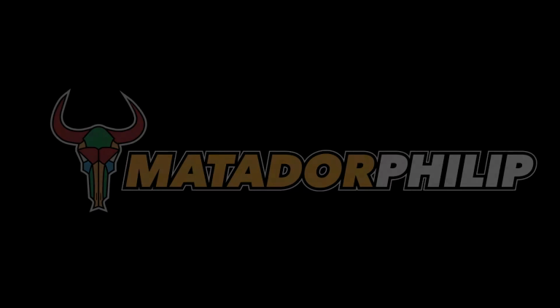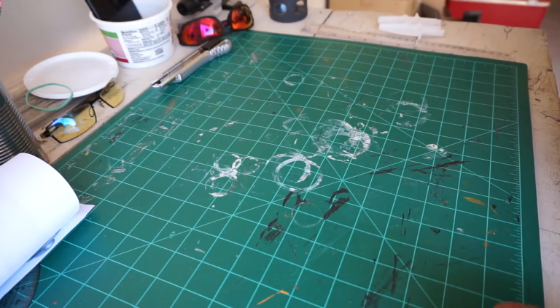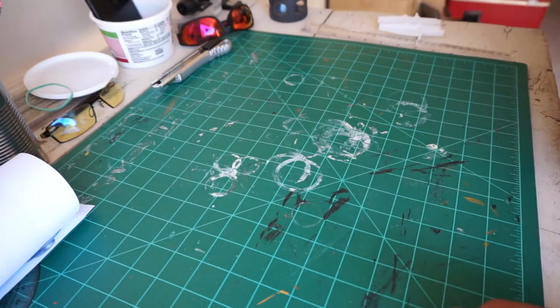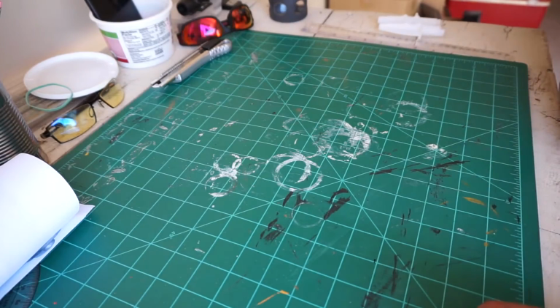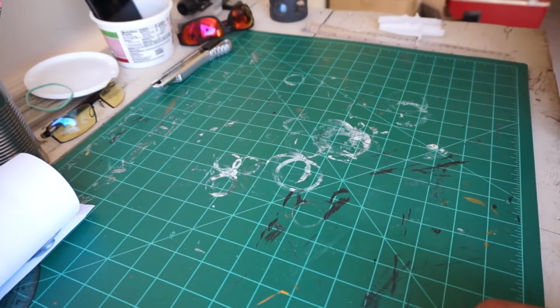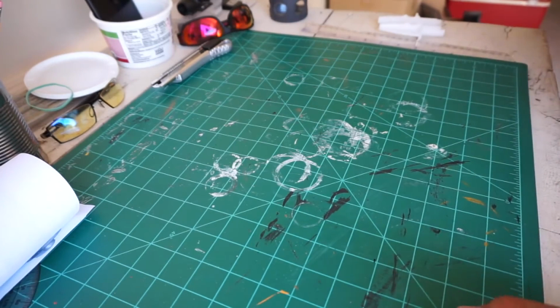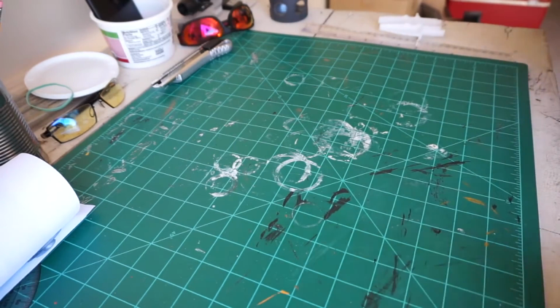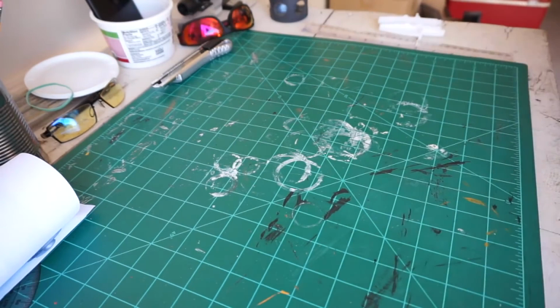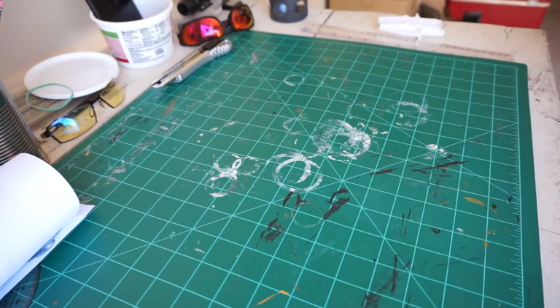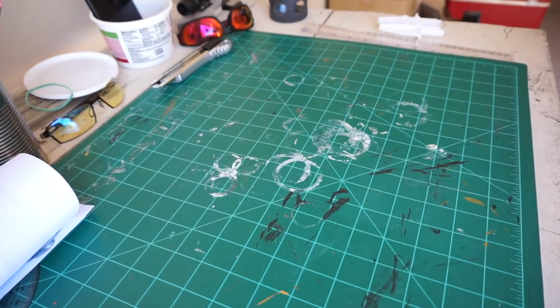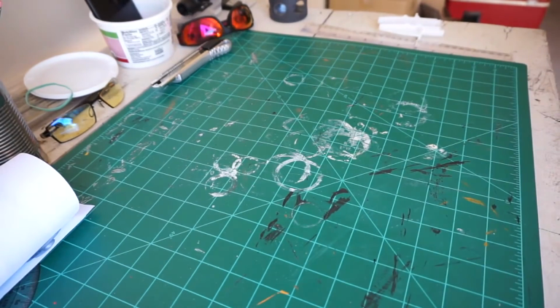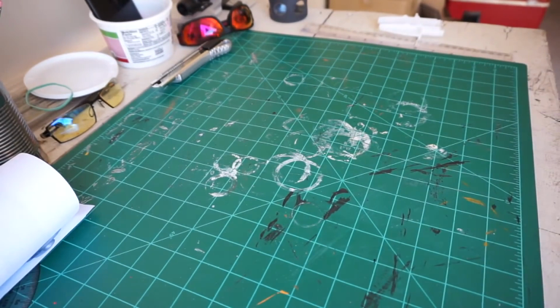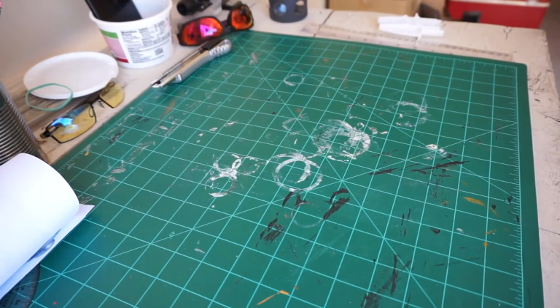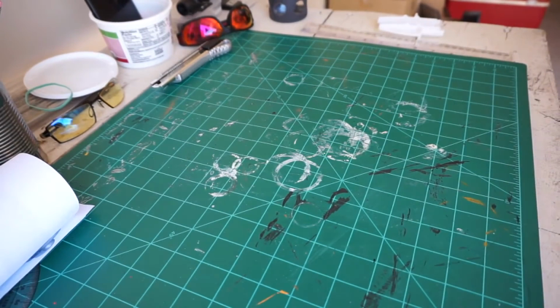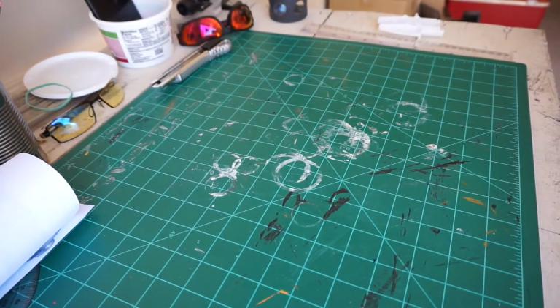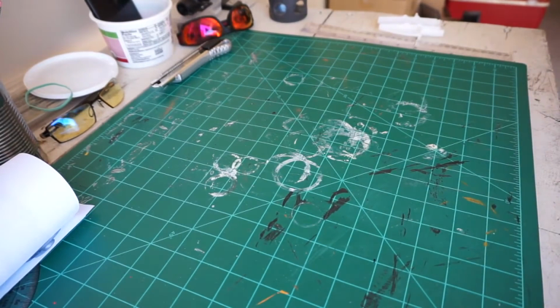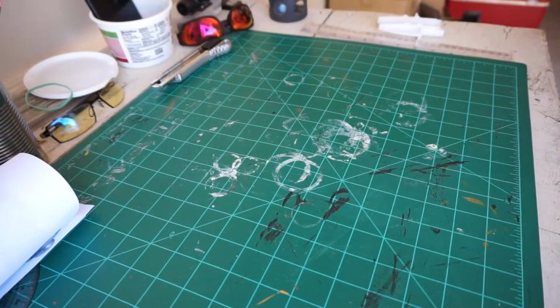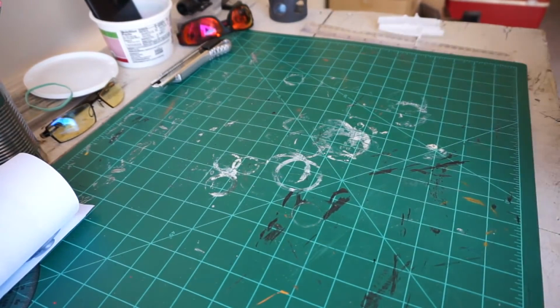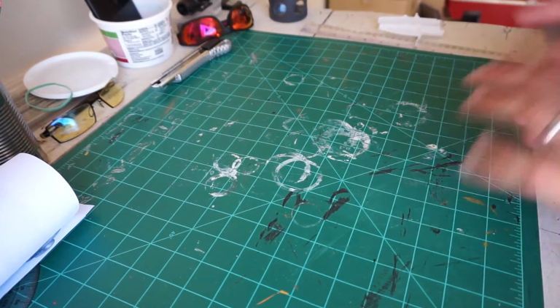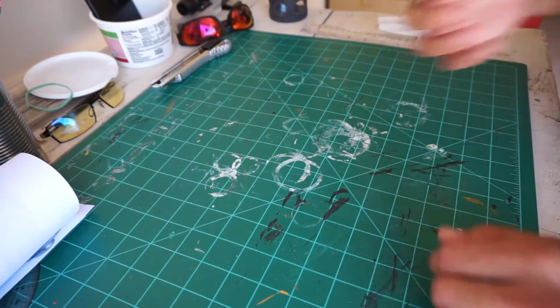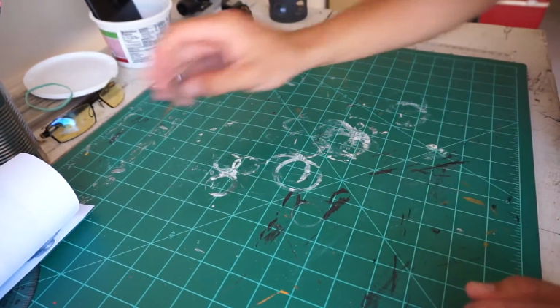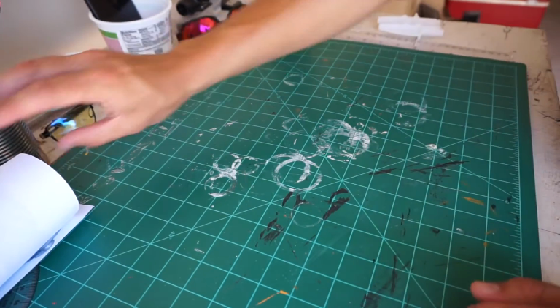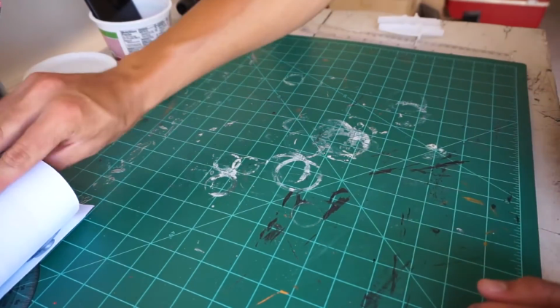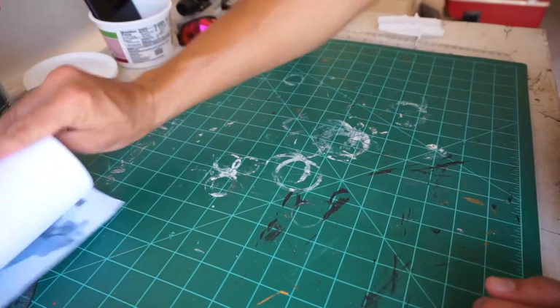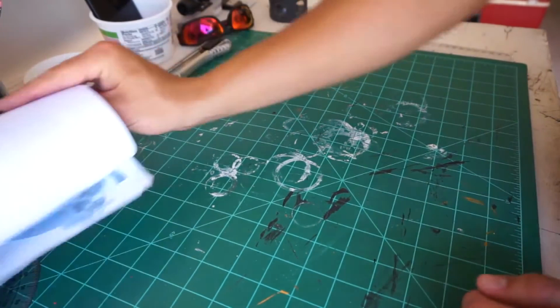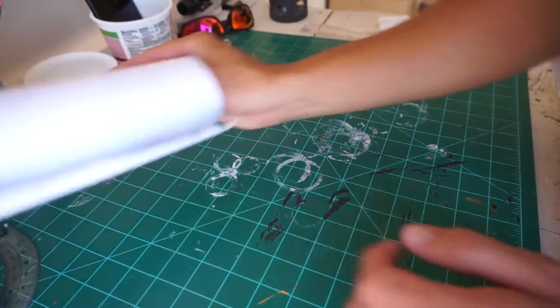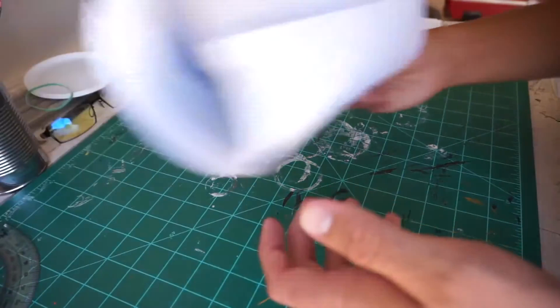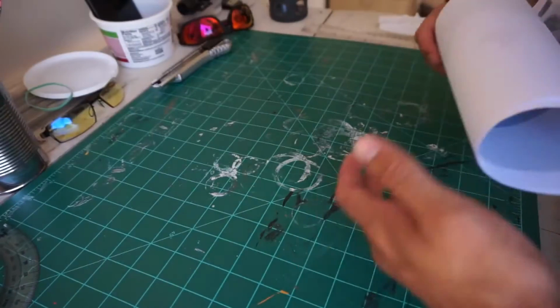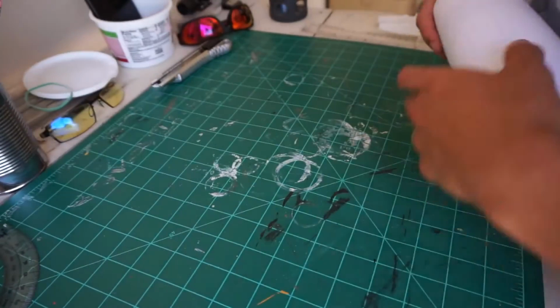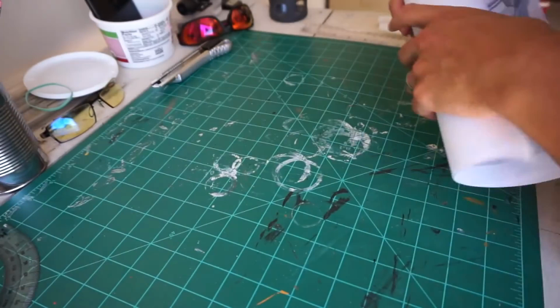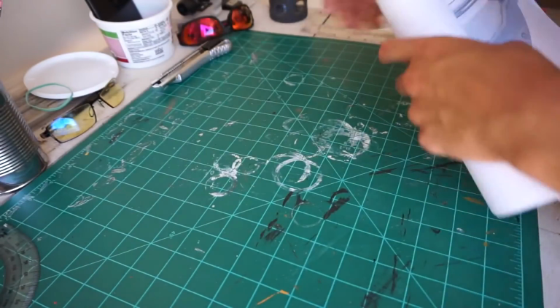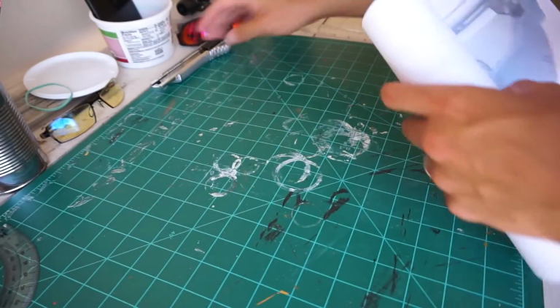Hey guys, it's Matador, and today we're going to be starting a new cosplay prop build, working from scratch again, just like the last one we did.